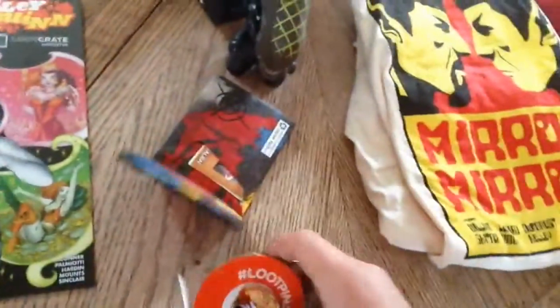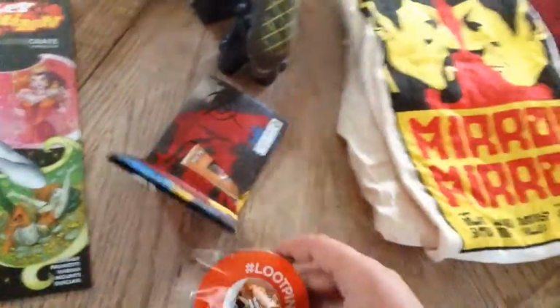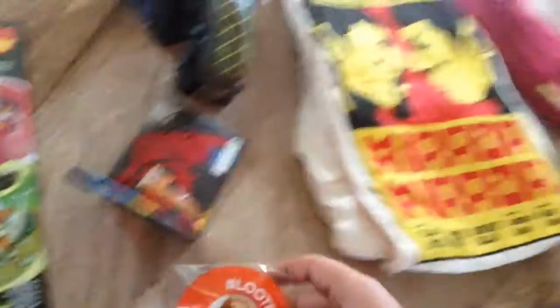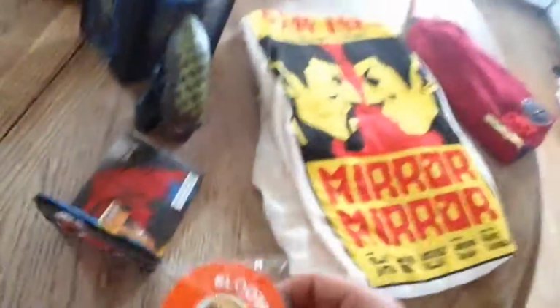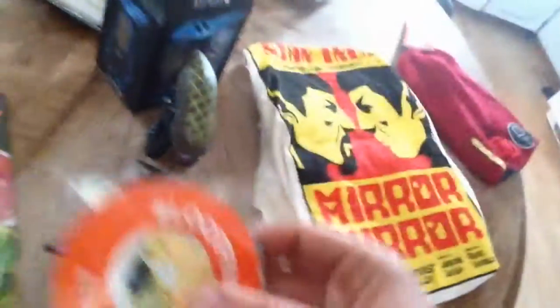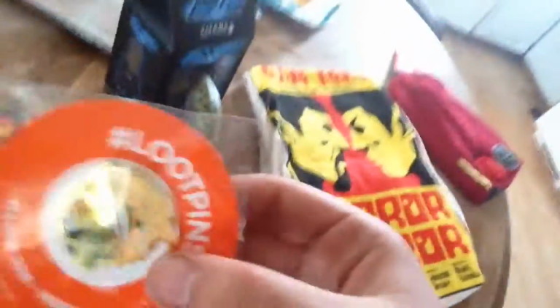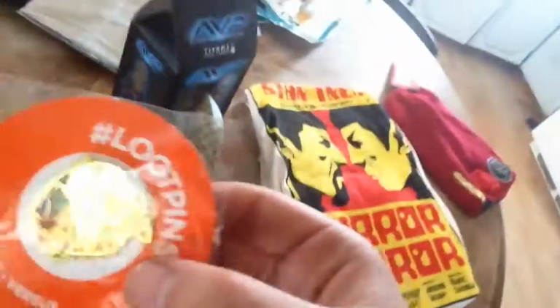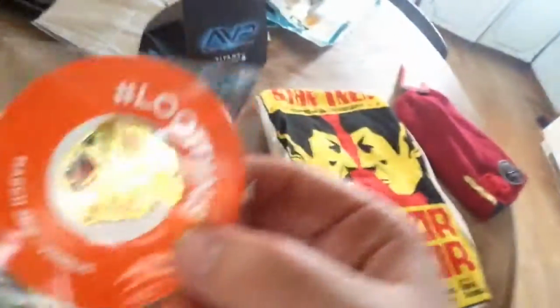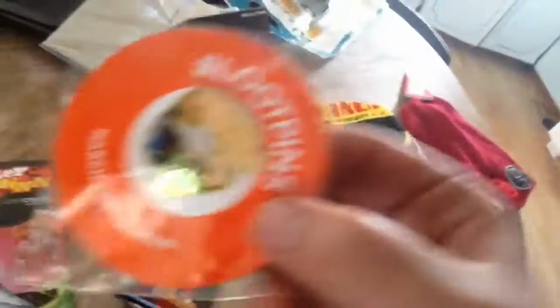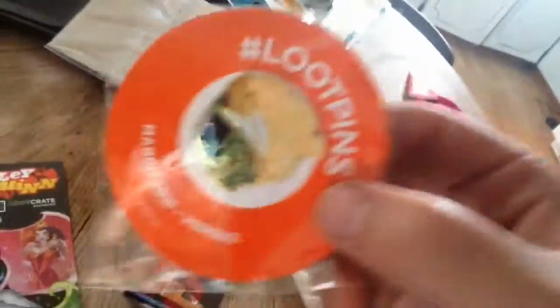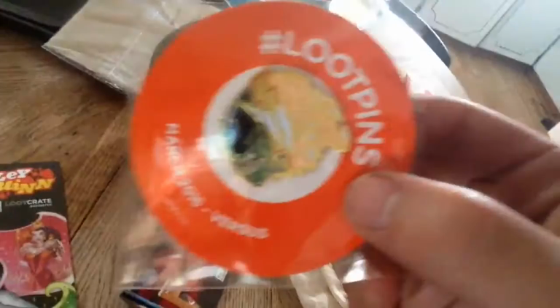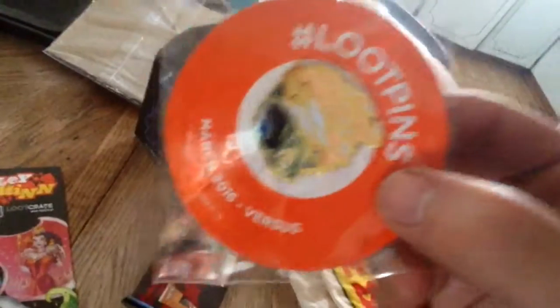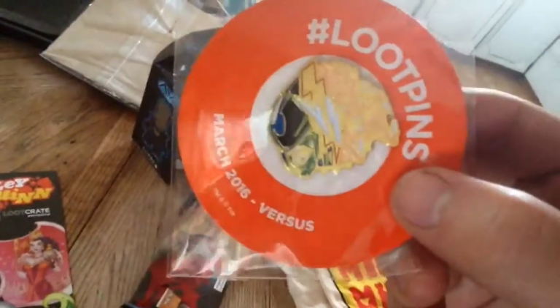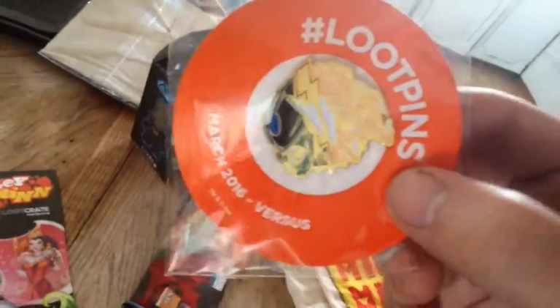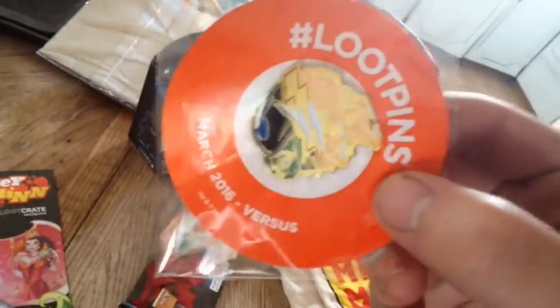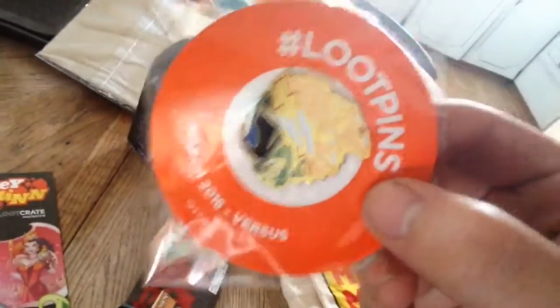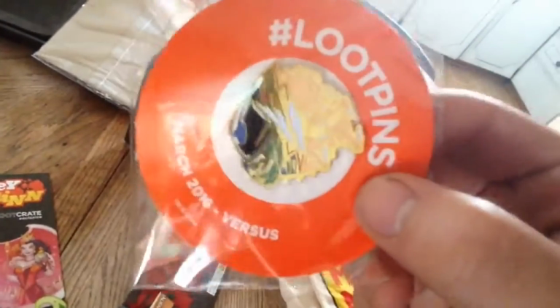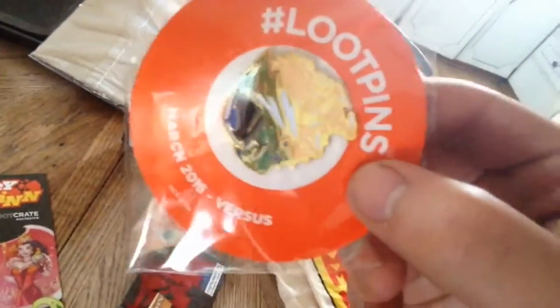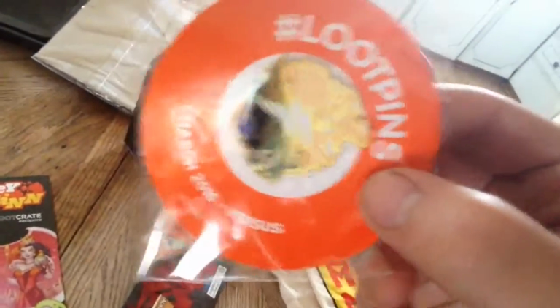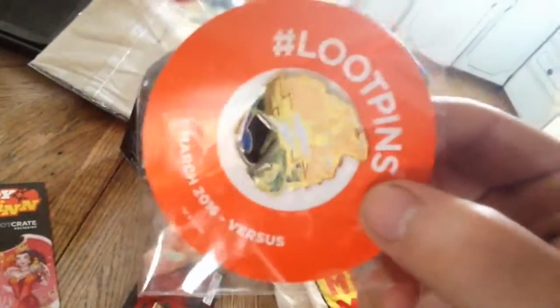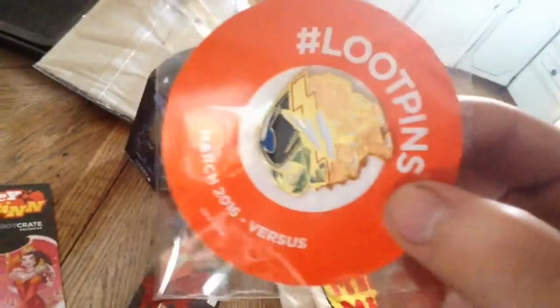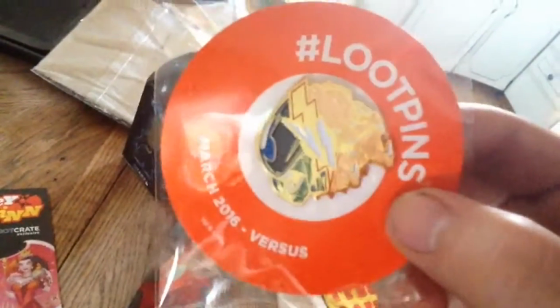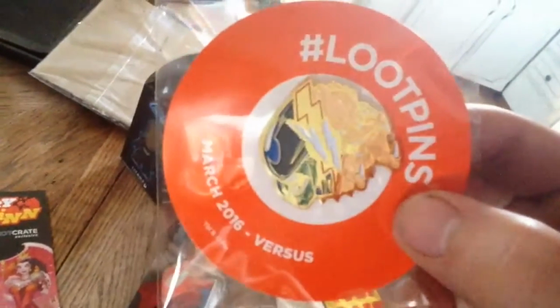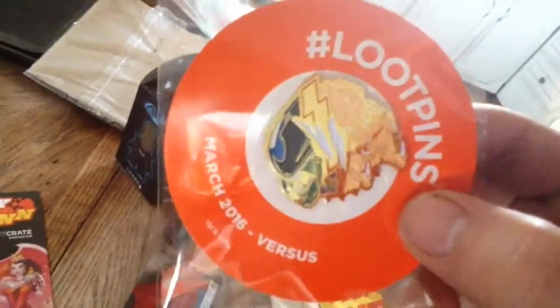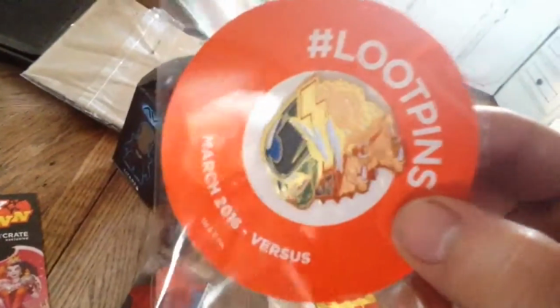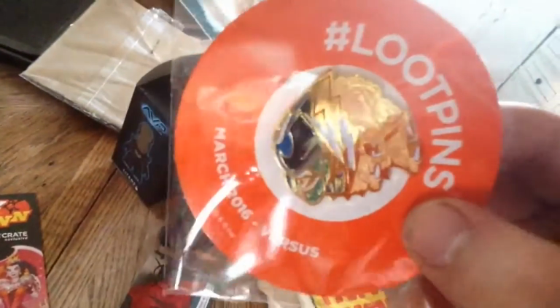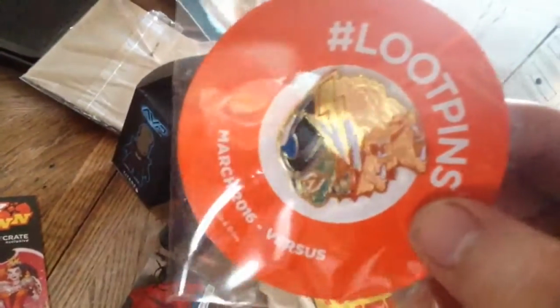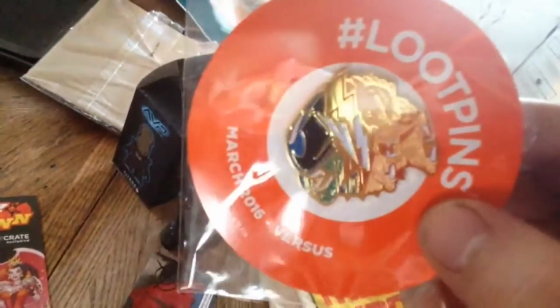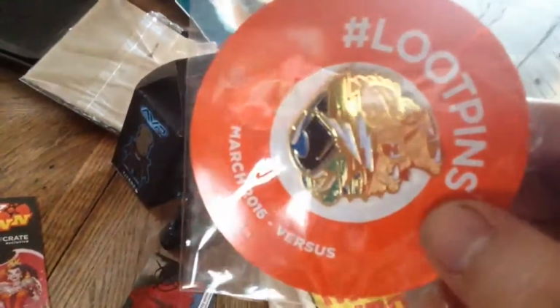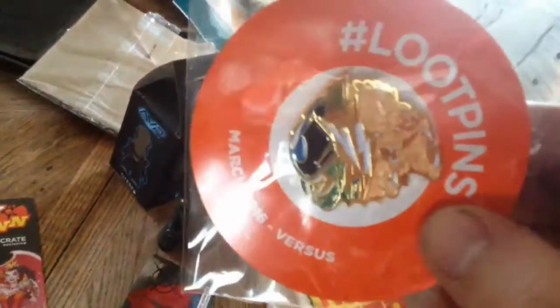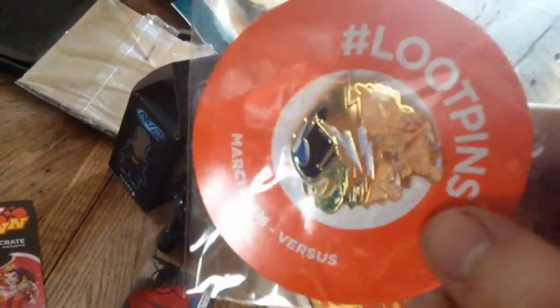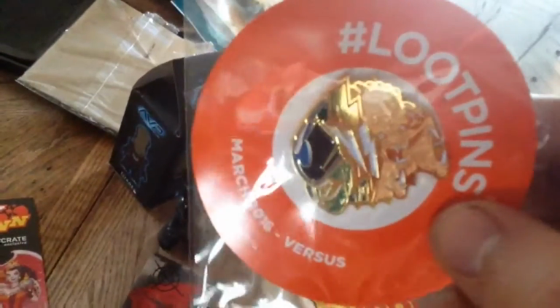This month's pin — it's a predator, an alien.